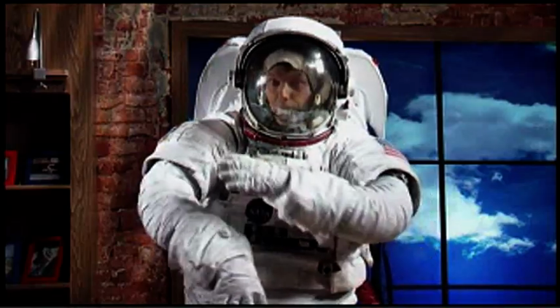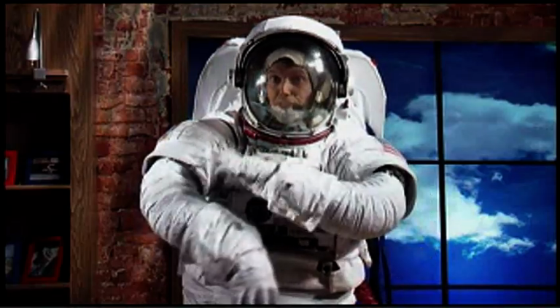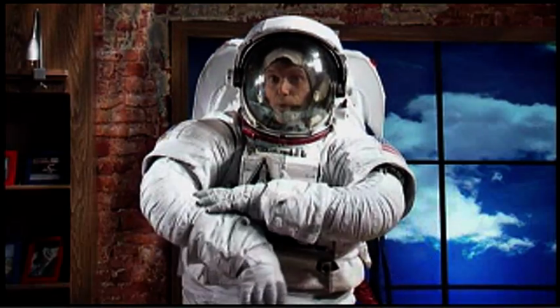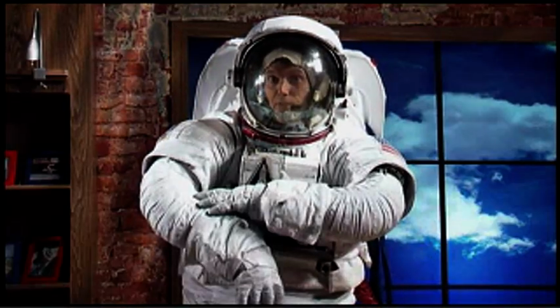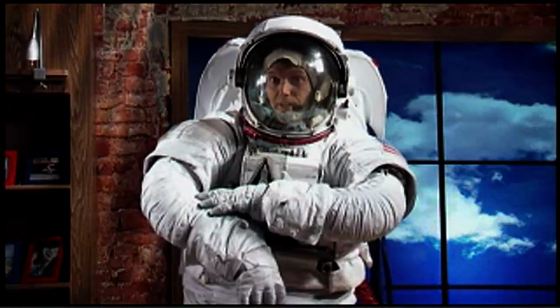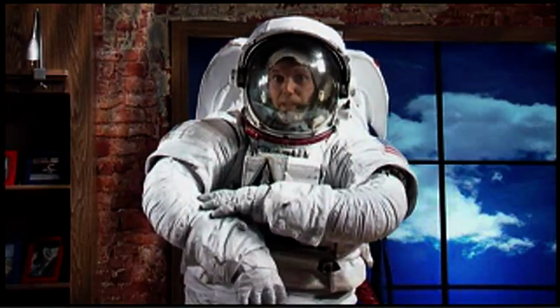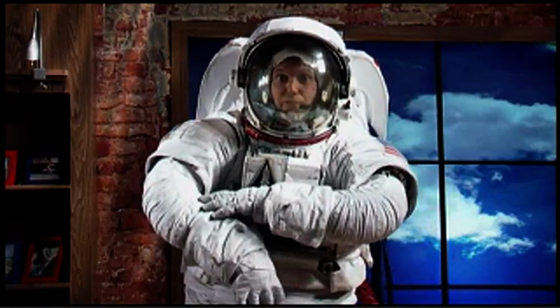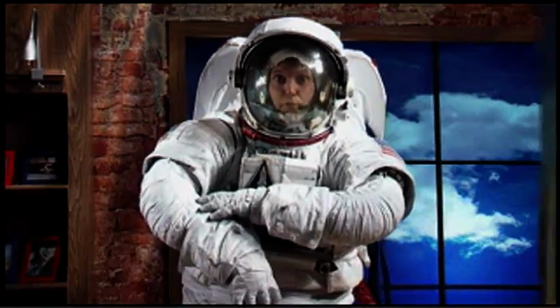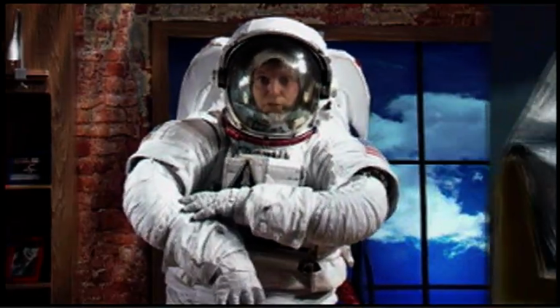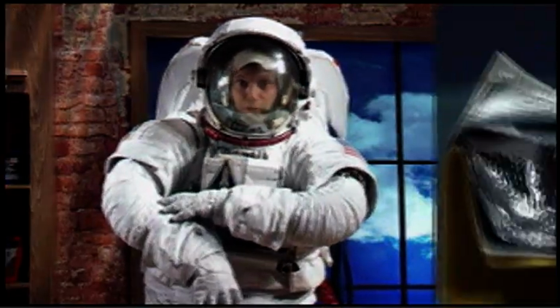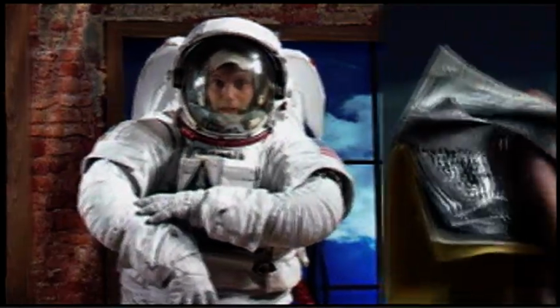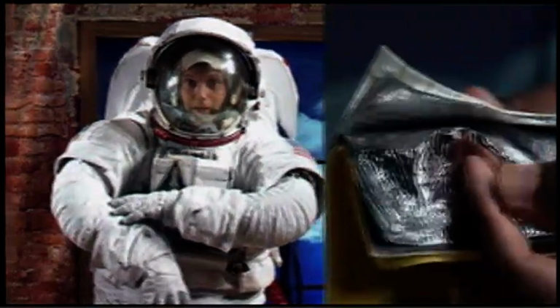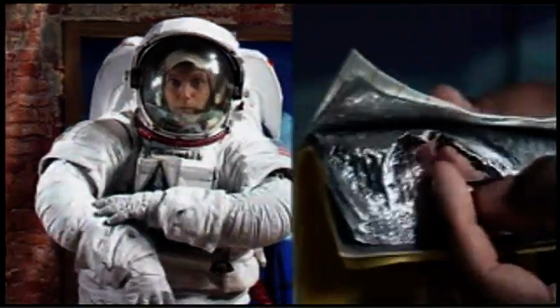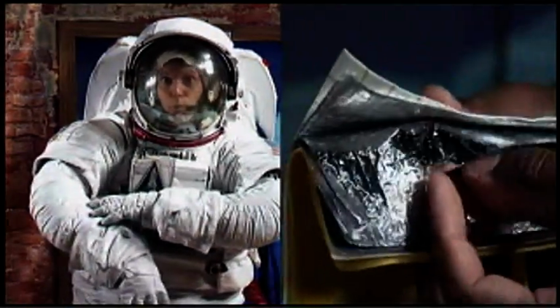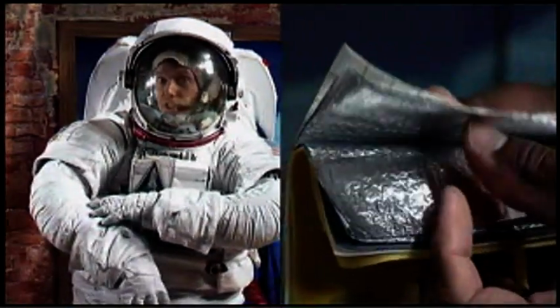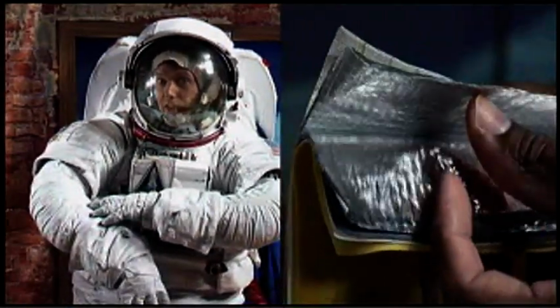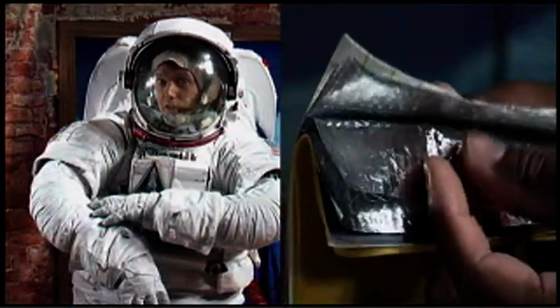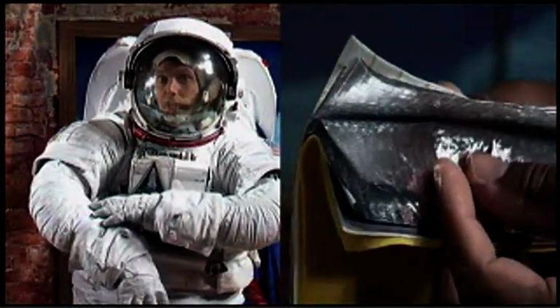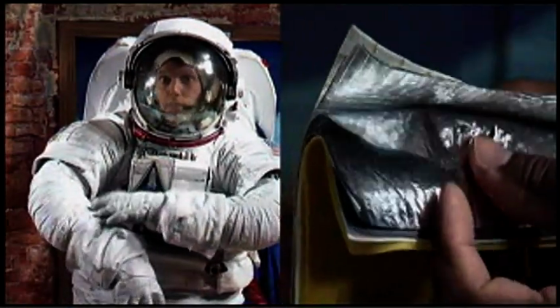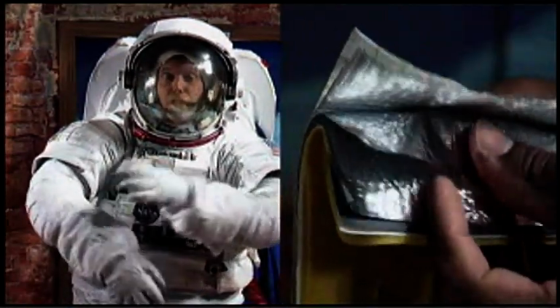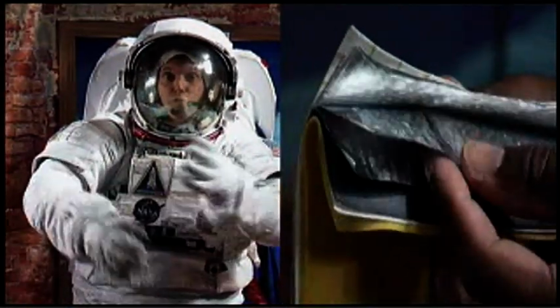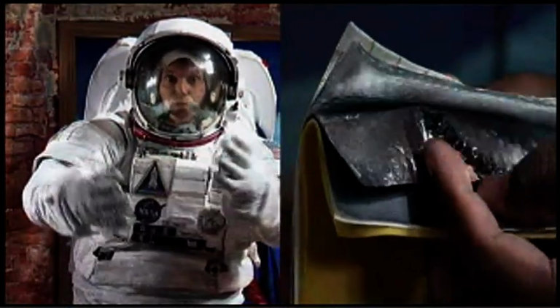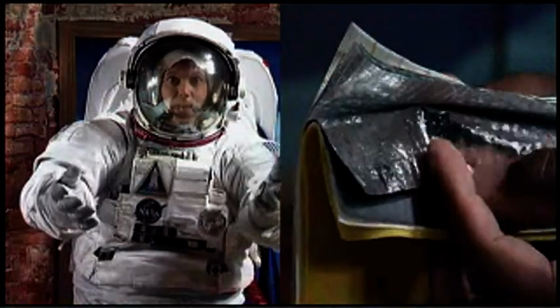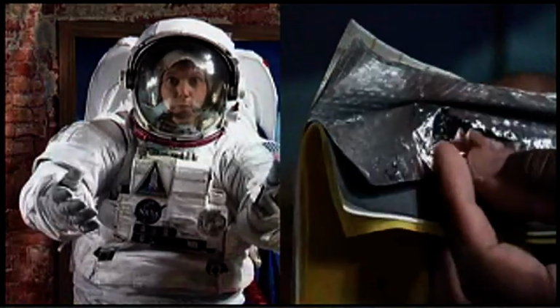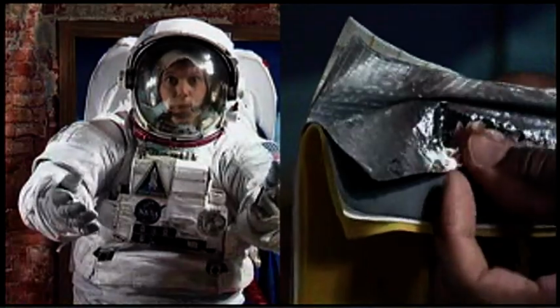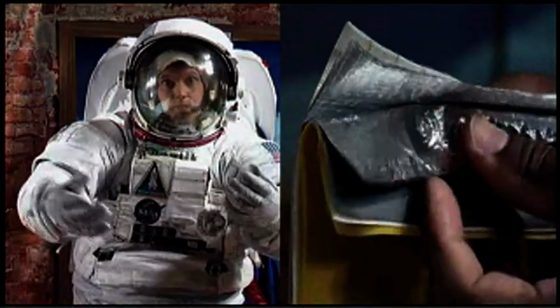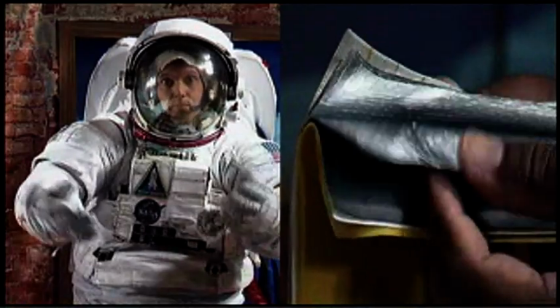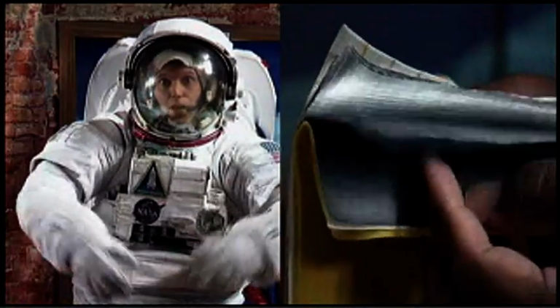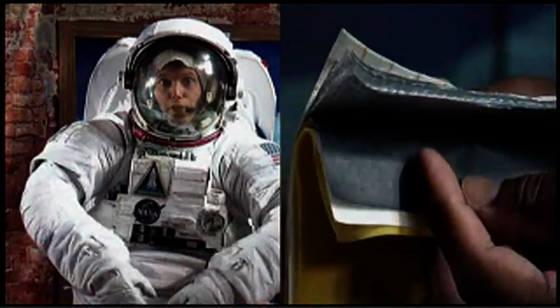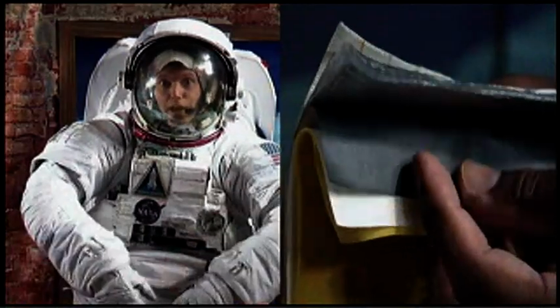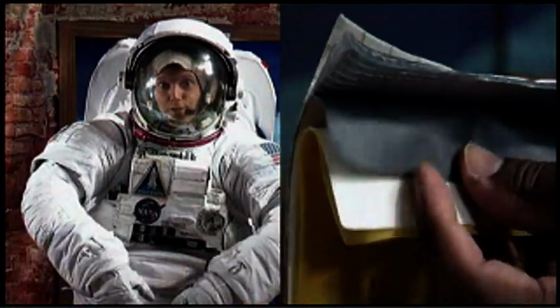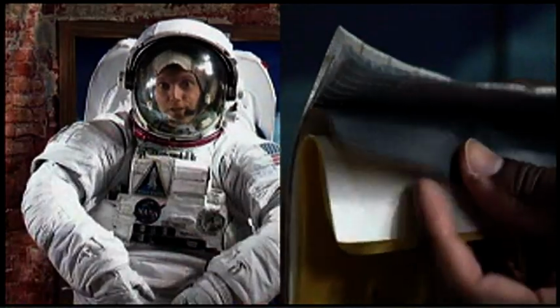This part is made of several different layers which work together to protect you from the vacuum of space and other hazards.